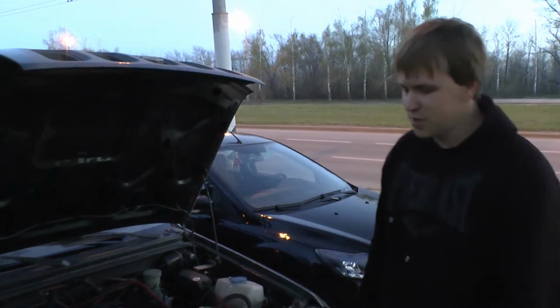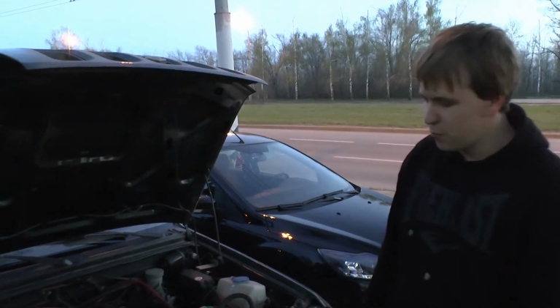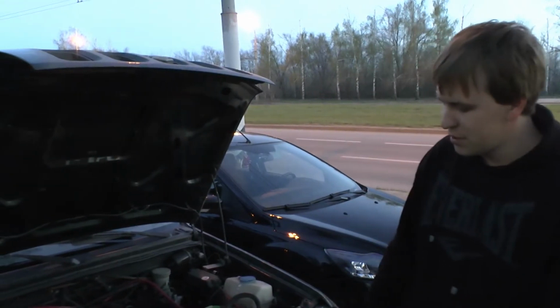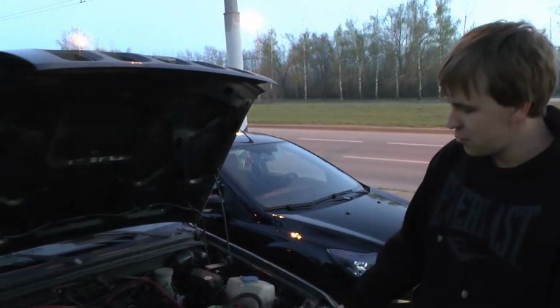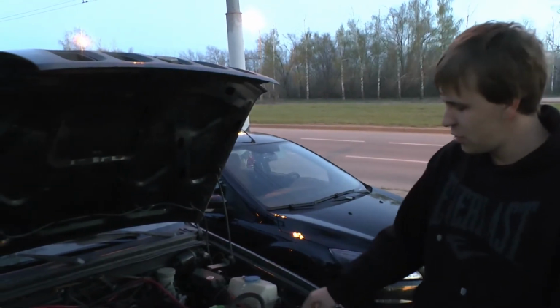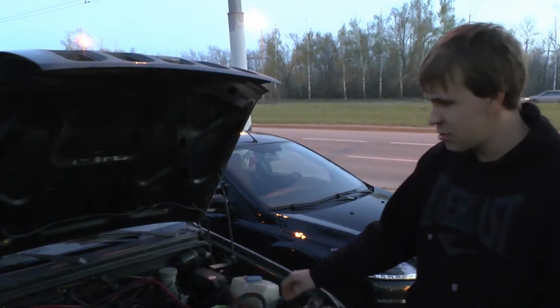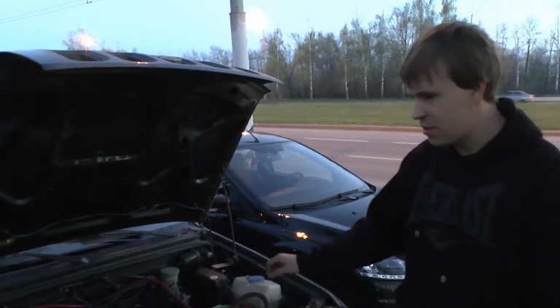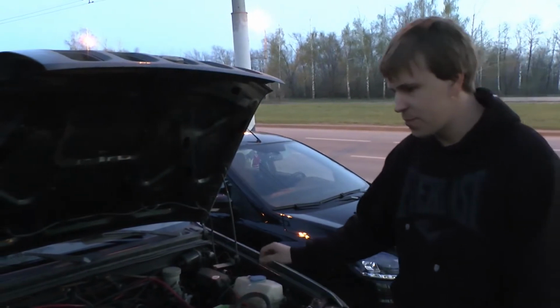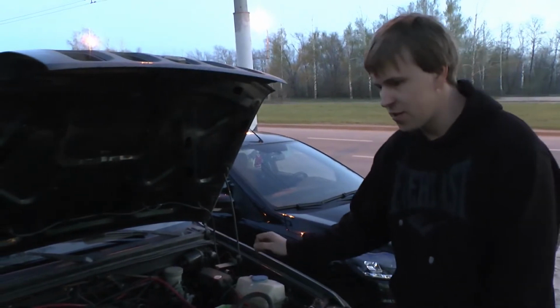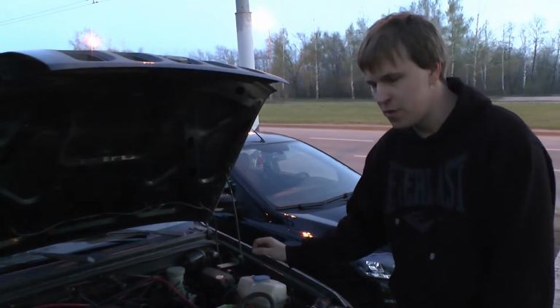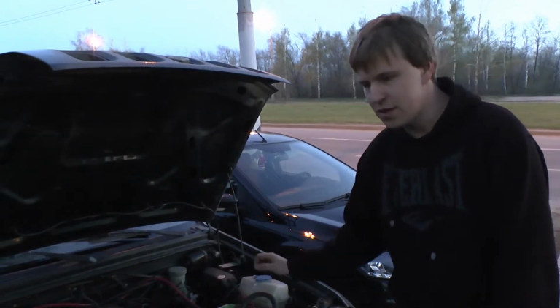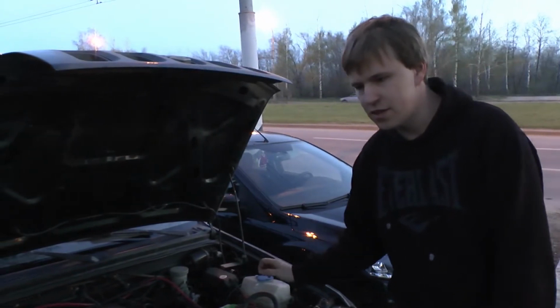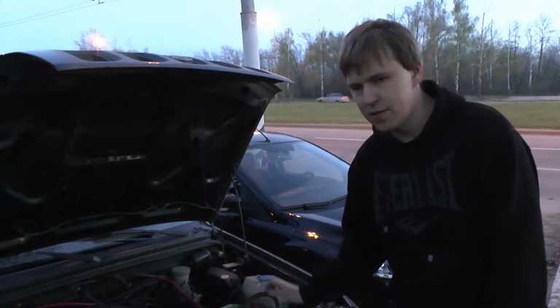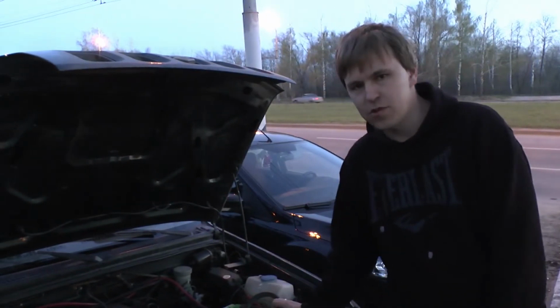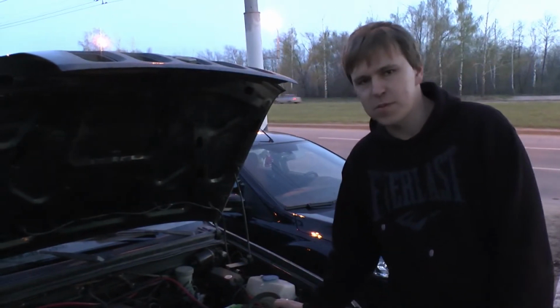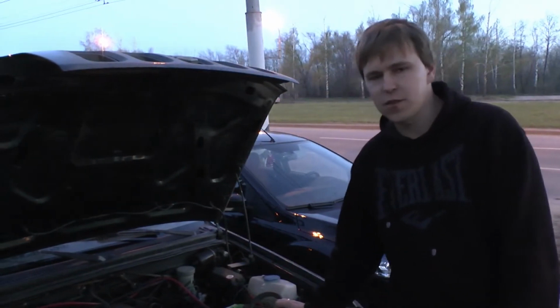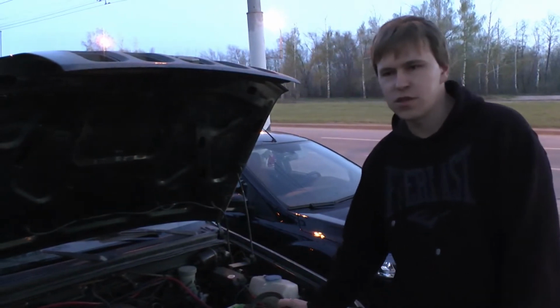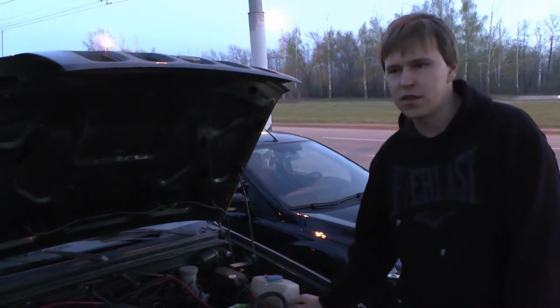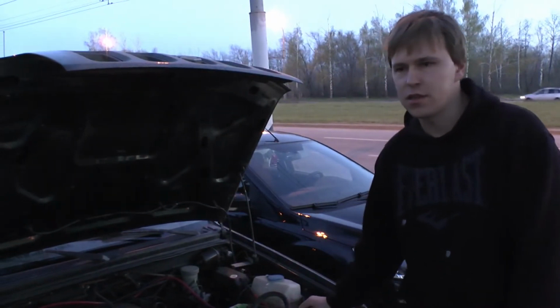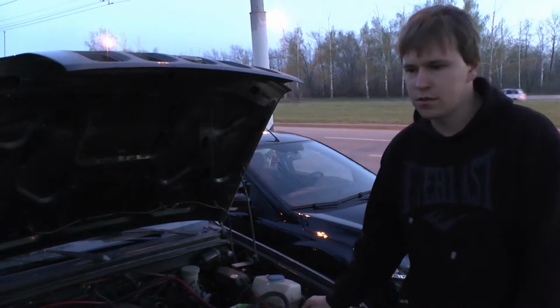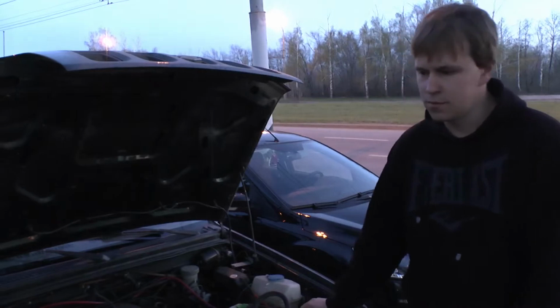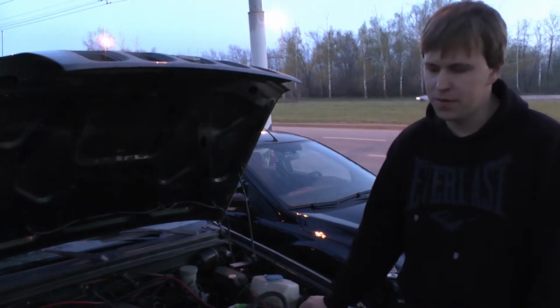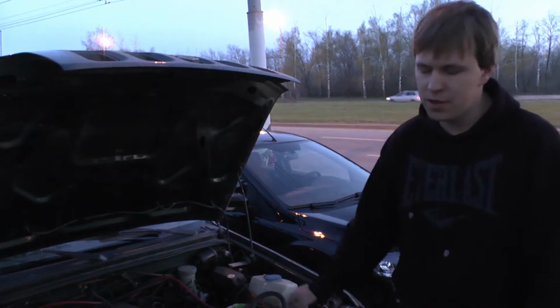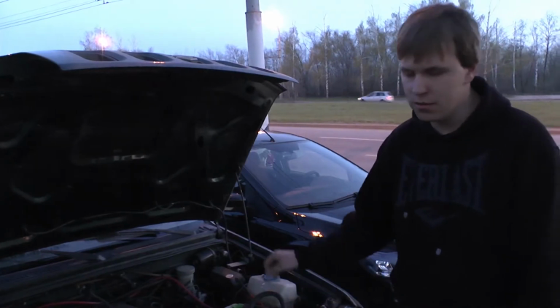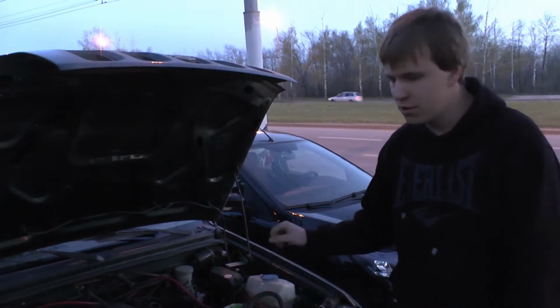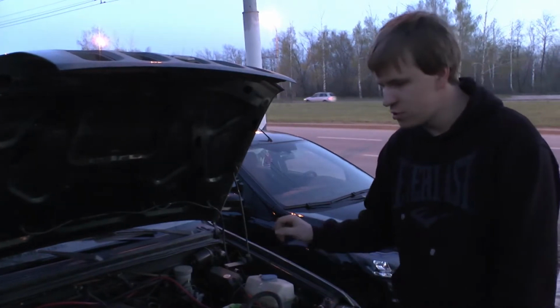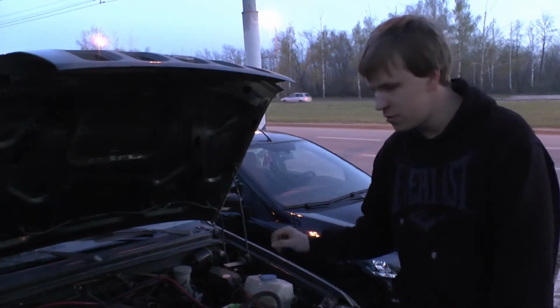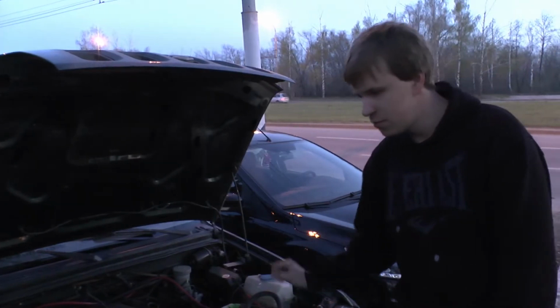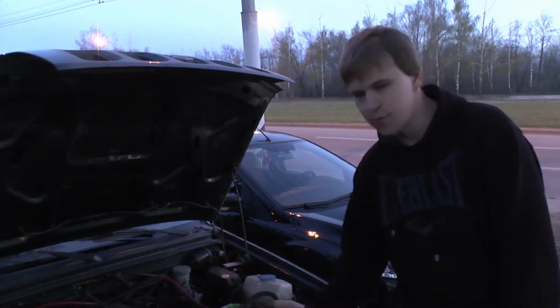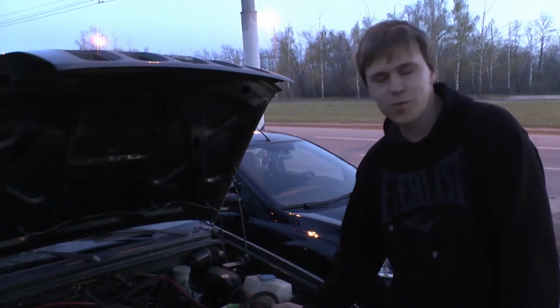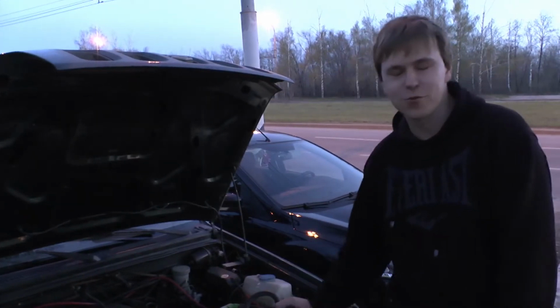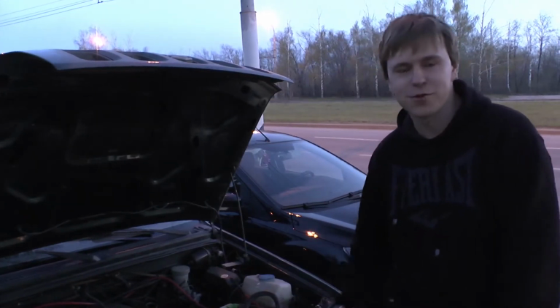Установлены здесь уже рычаги переднего моста с доворотом, специально усиленные. Проверял — не гнутся. Мост погнулся.